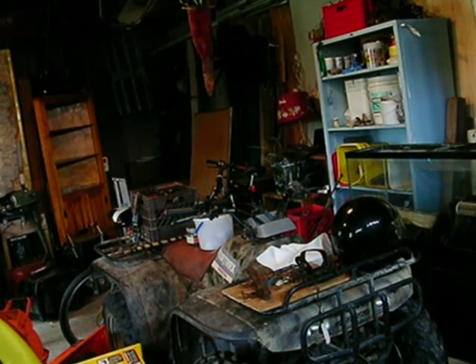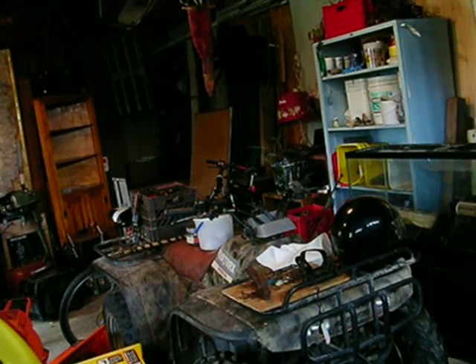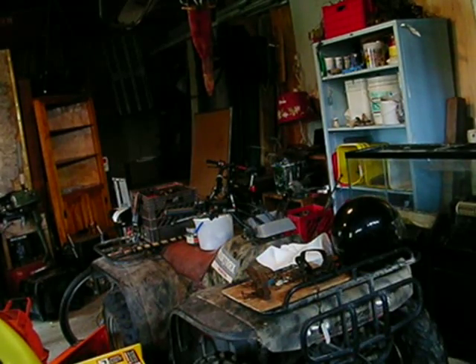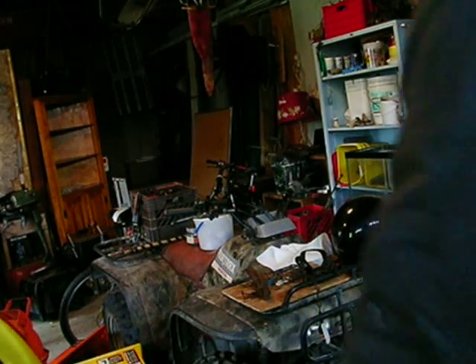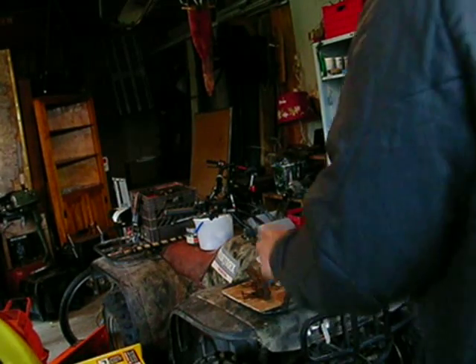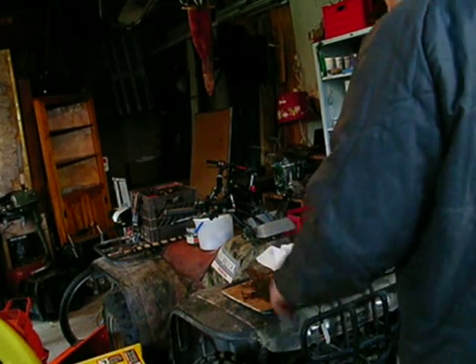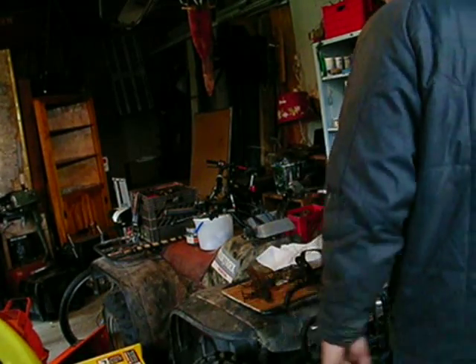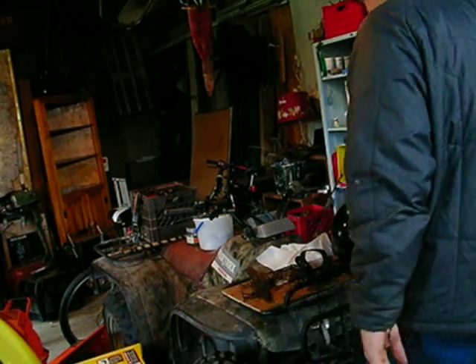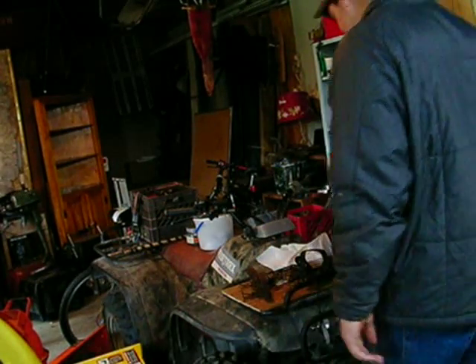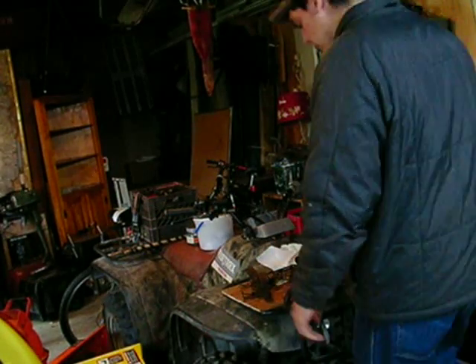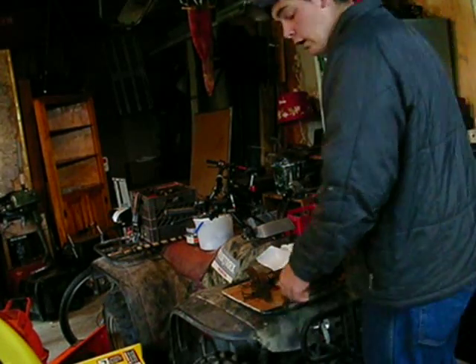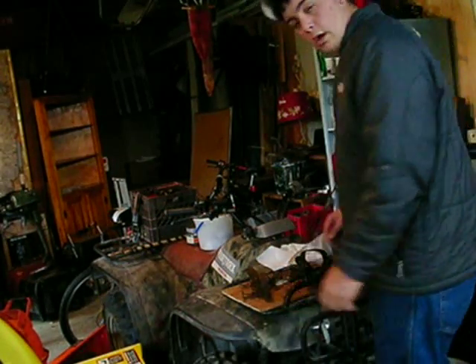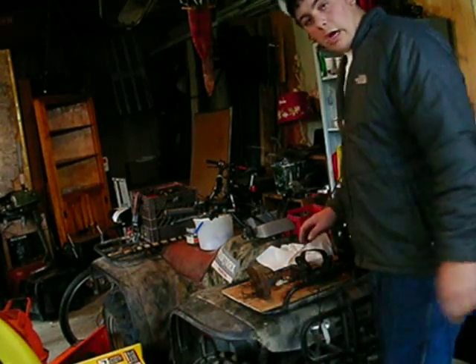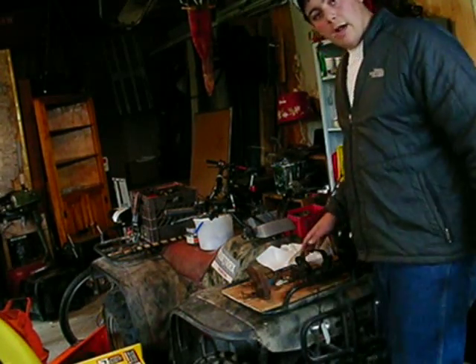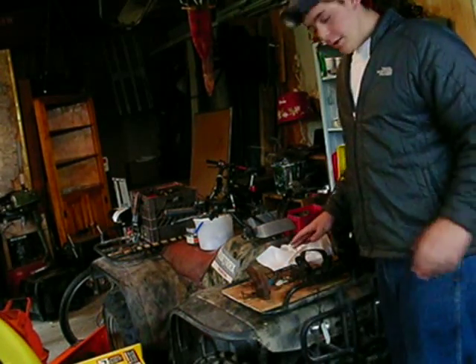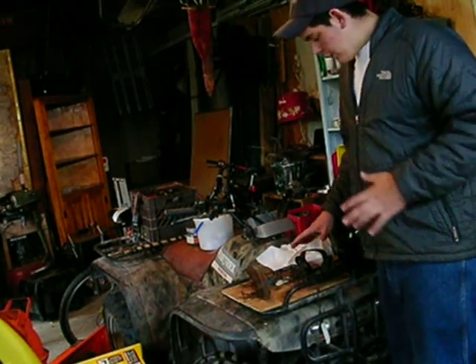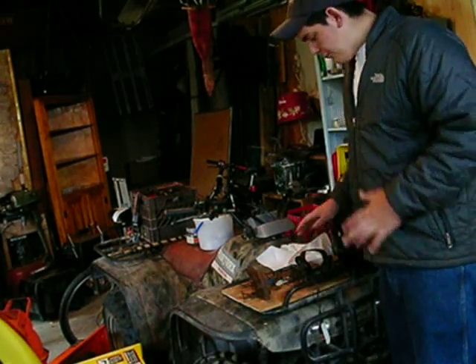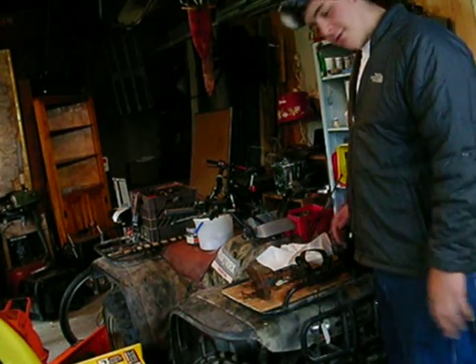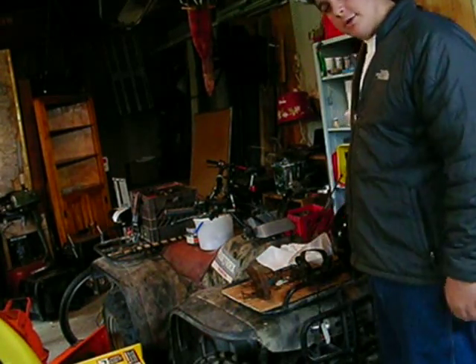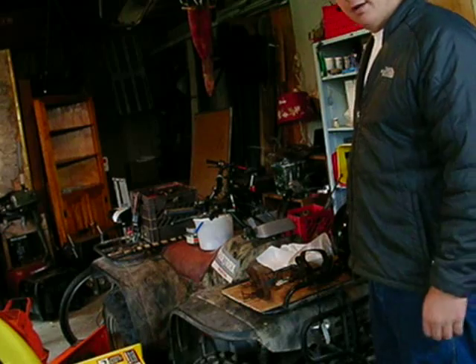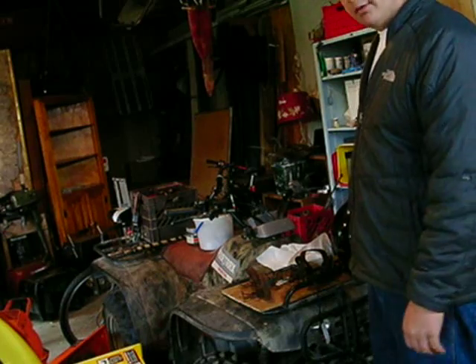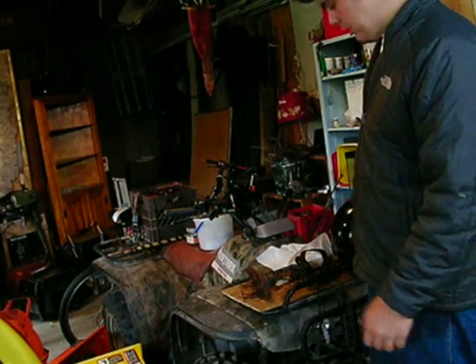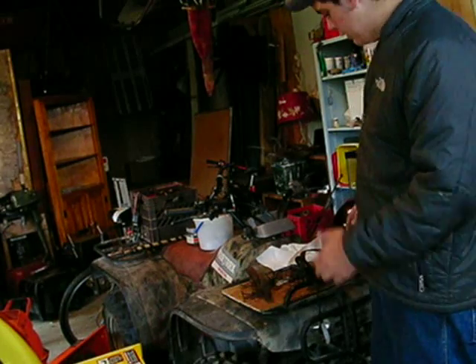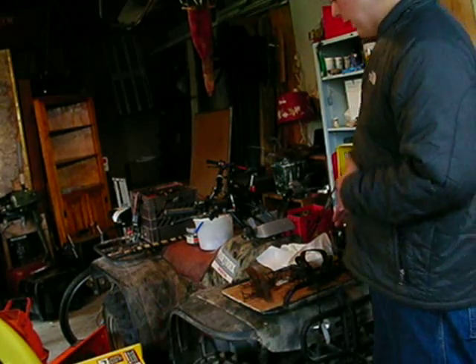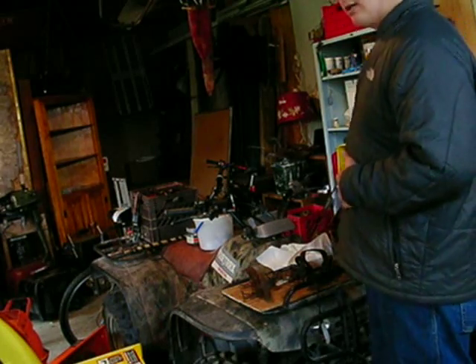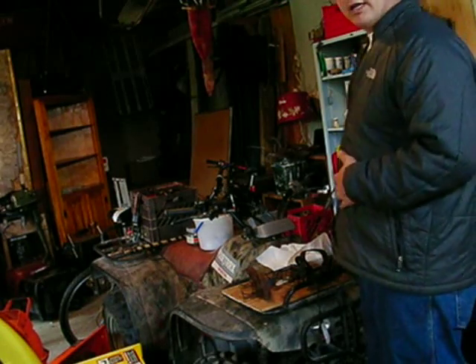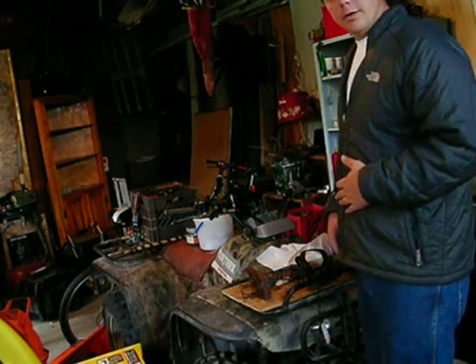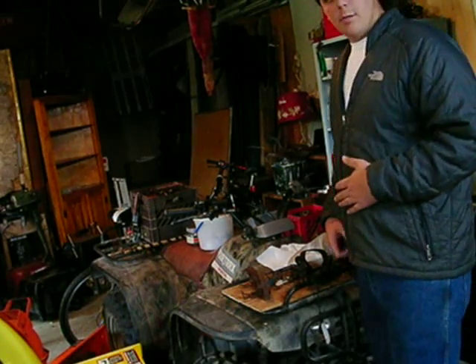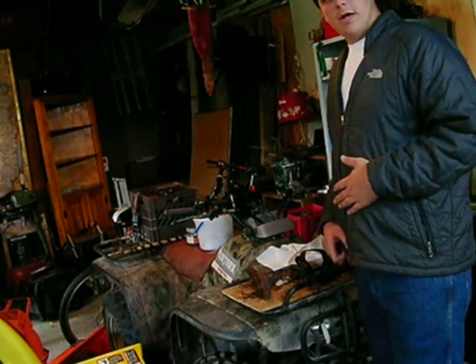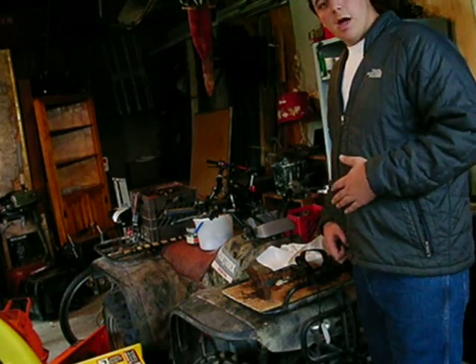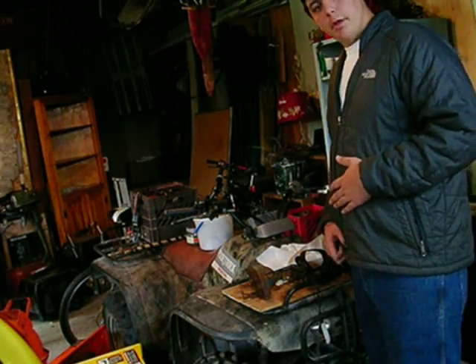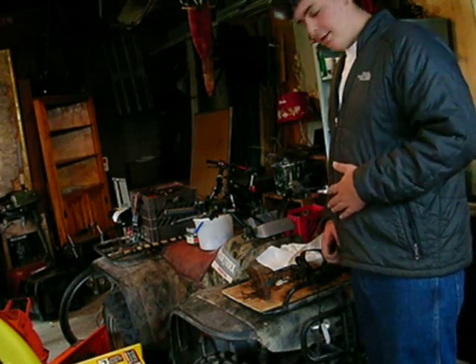Hi guys, my name is Austin. And here I'm going to show you three different traps. These are the traps I like to use on my trapping line.